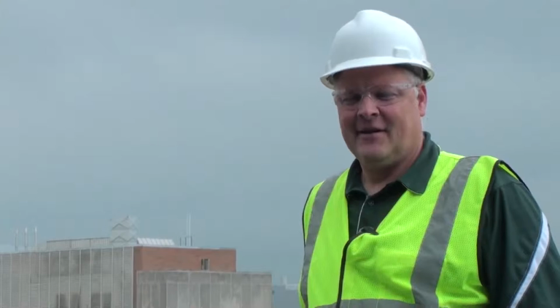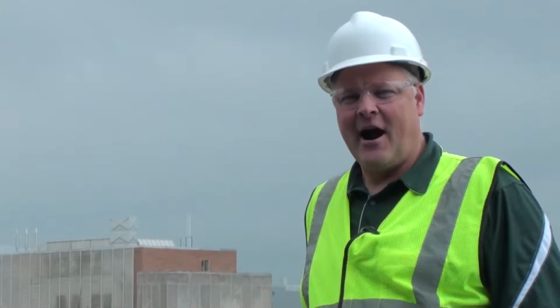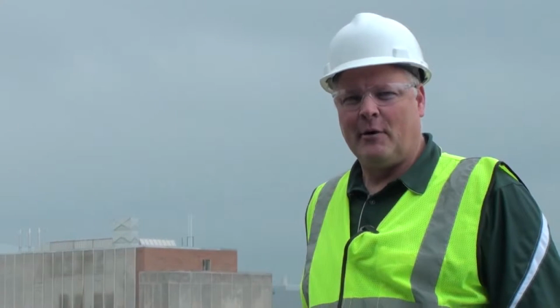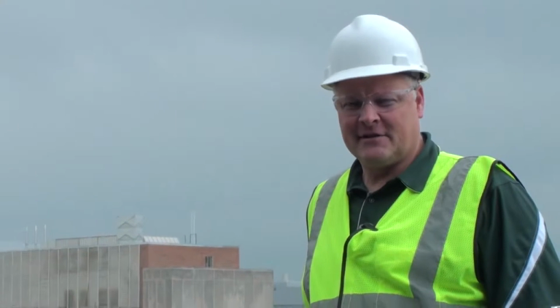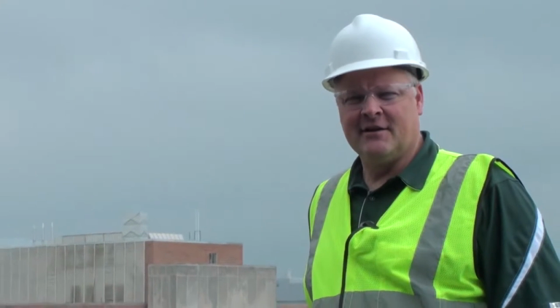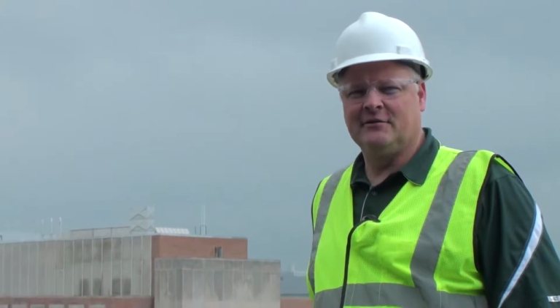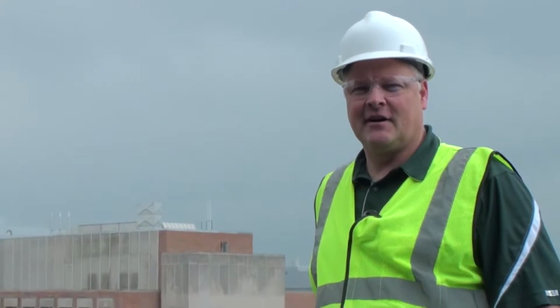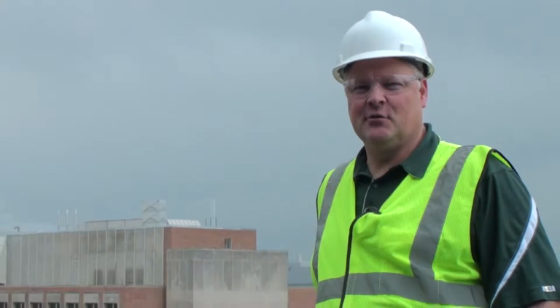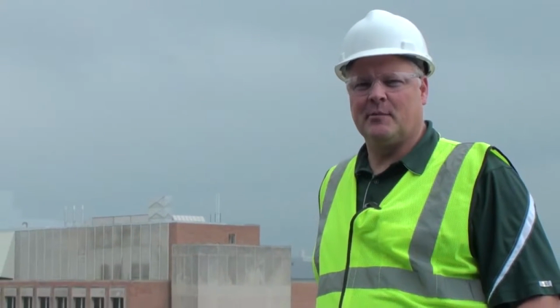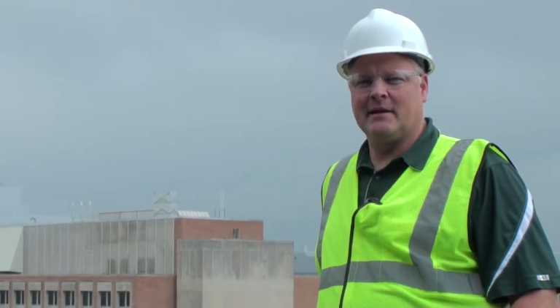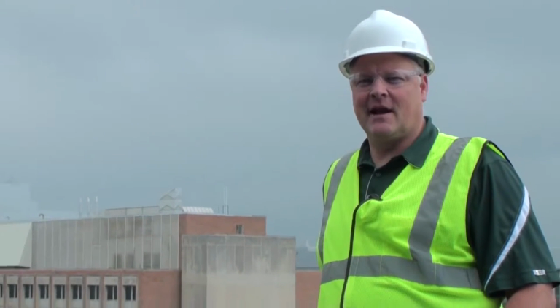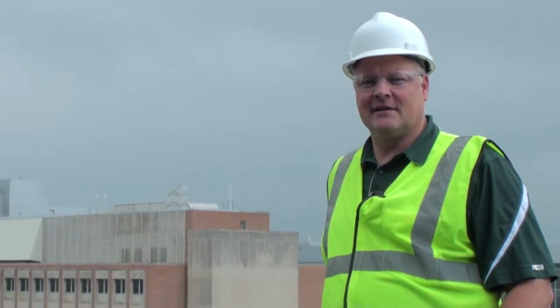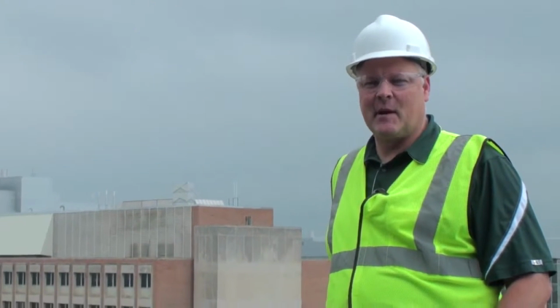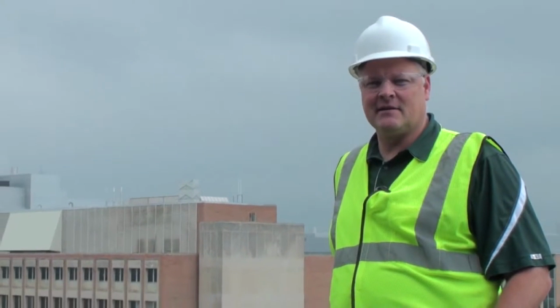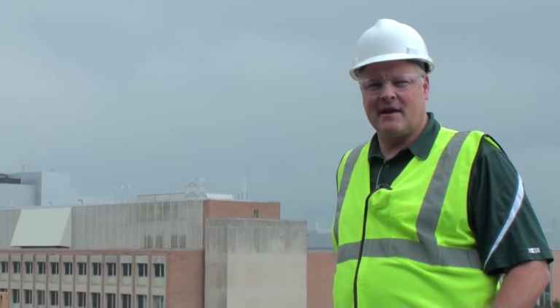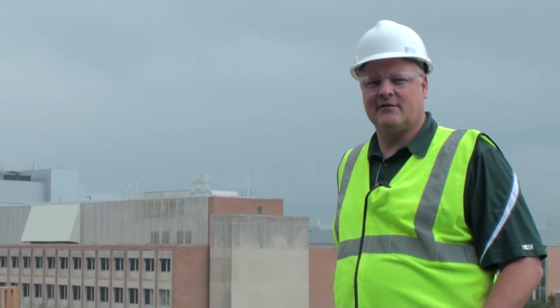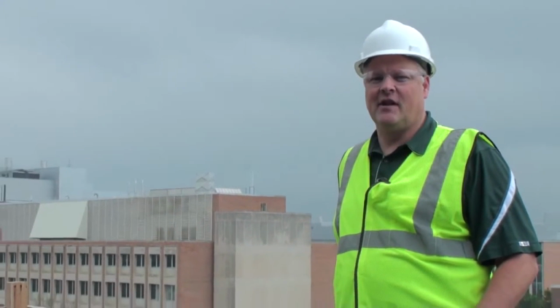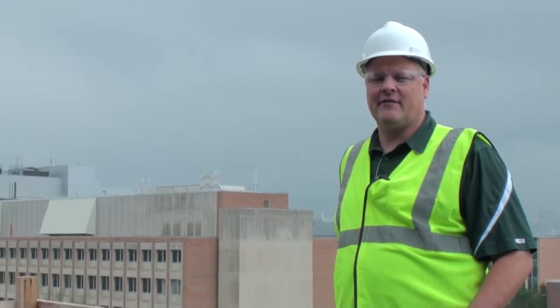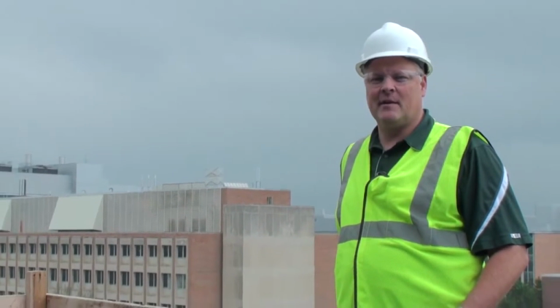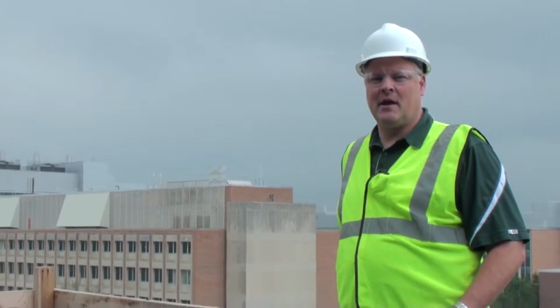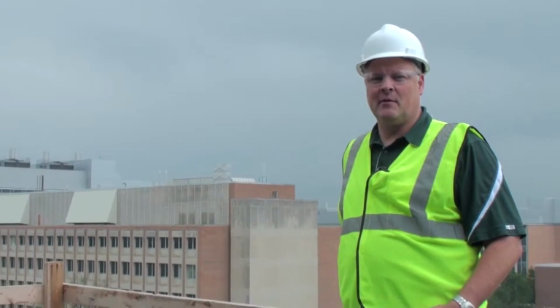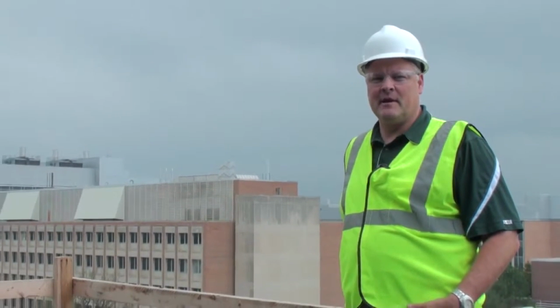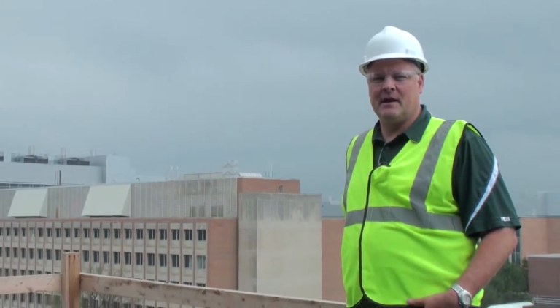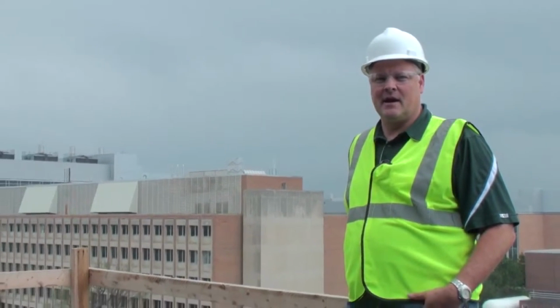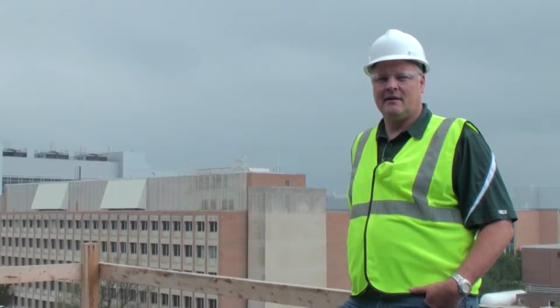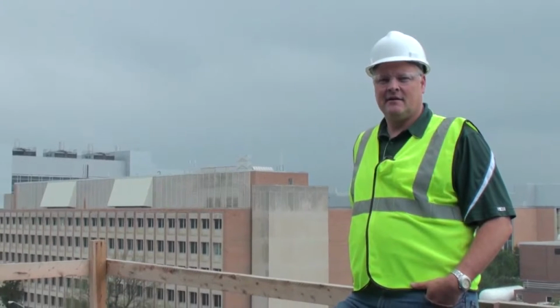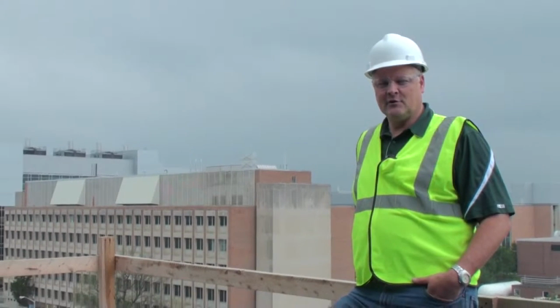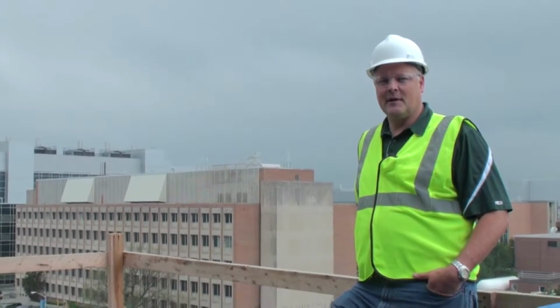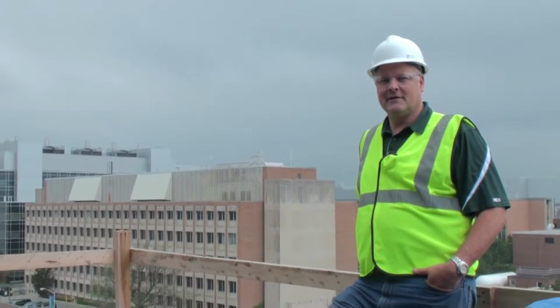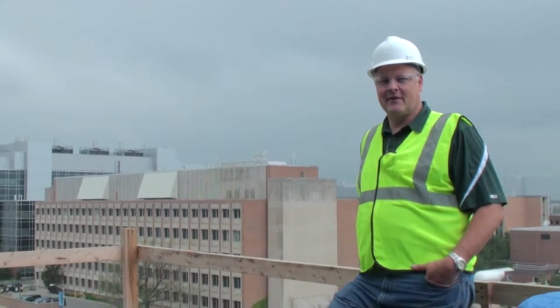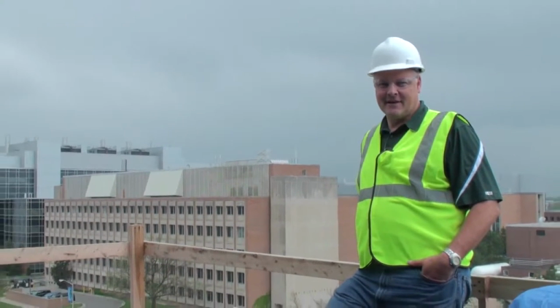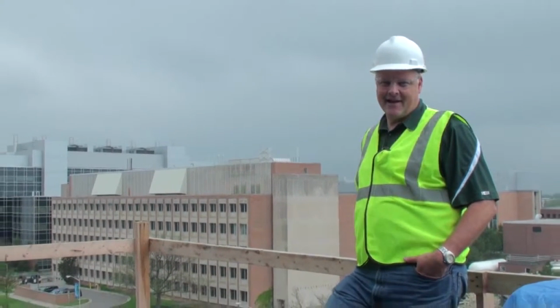Well, this concludes our tour of the plant science expansion. Thanks a lot for coming along with me. Go Spartans — have a great day.